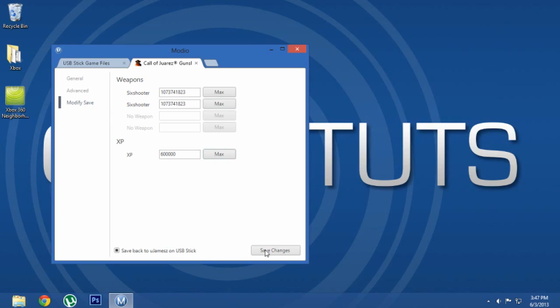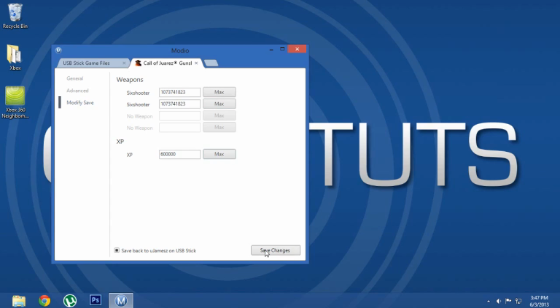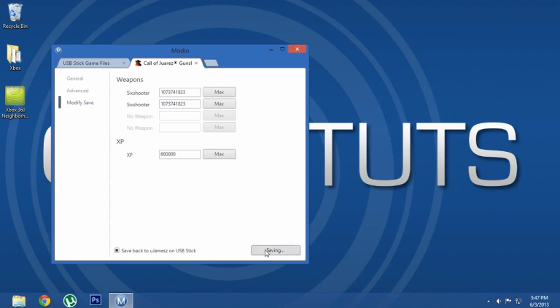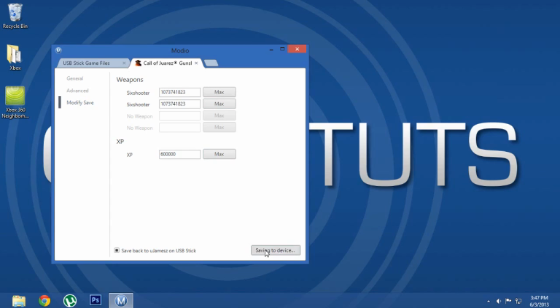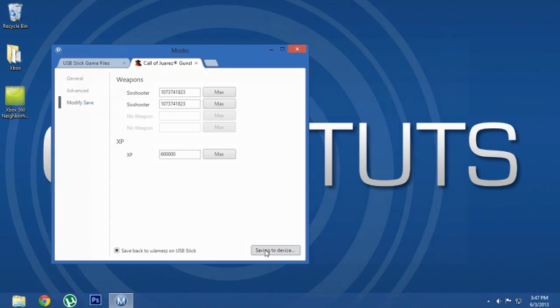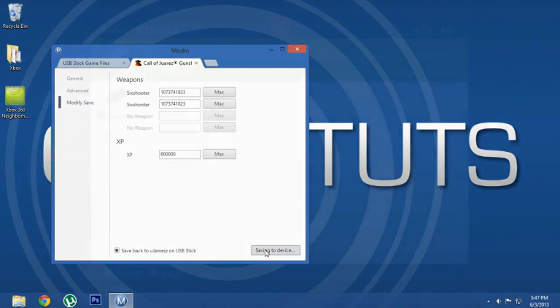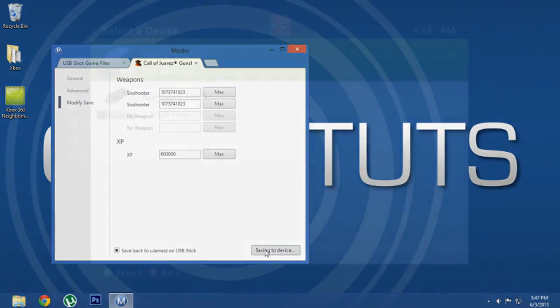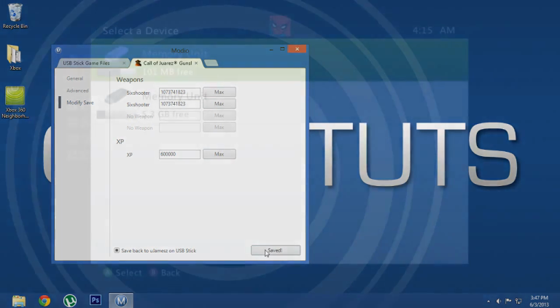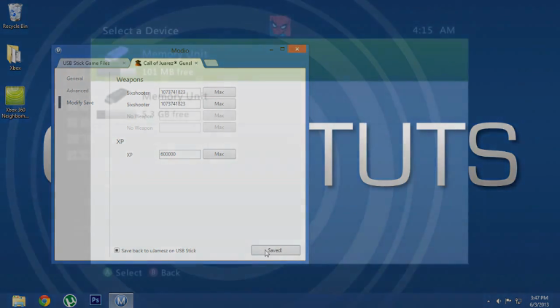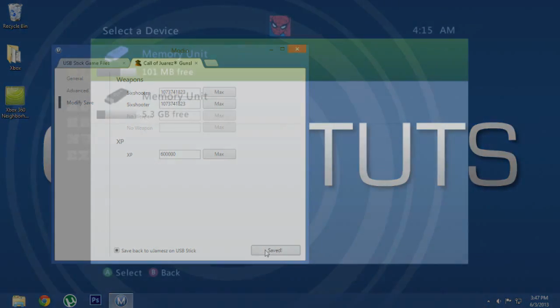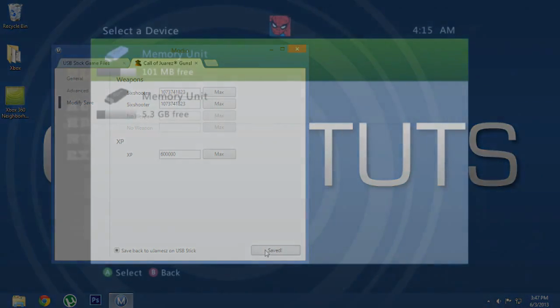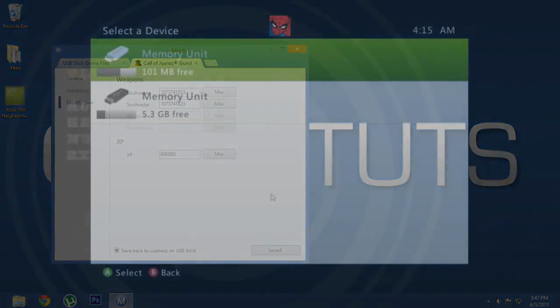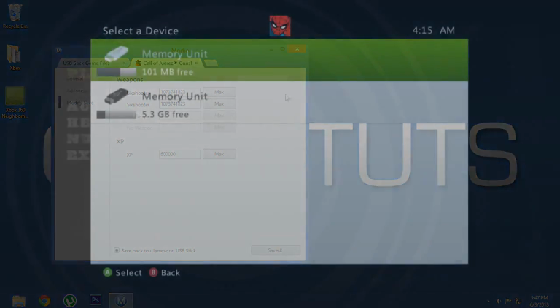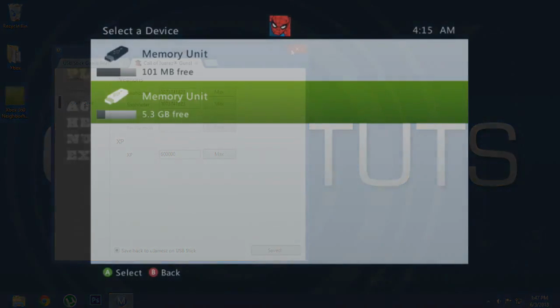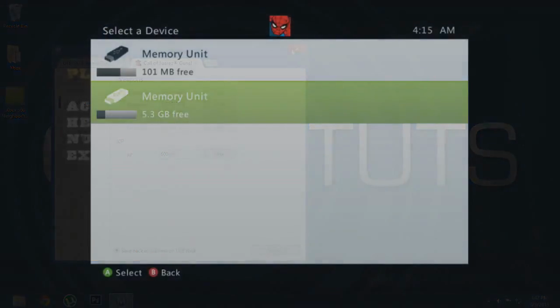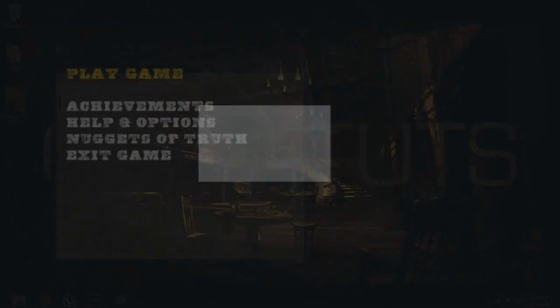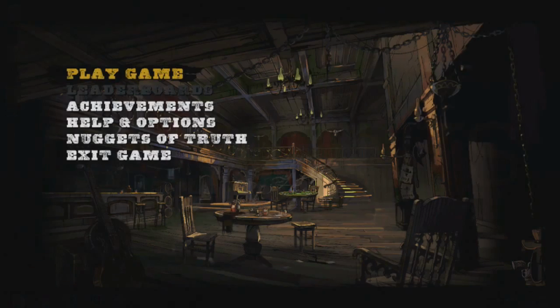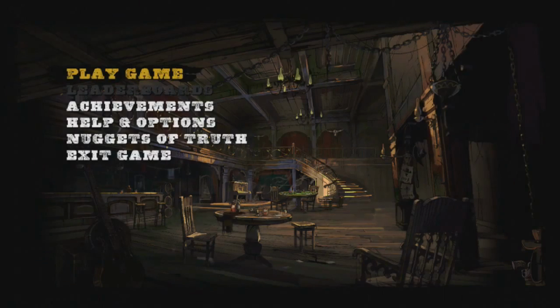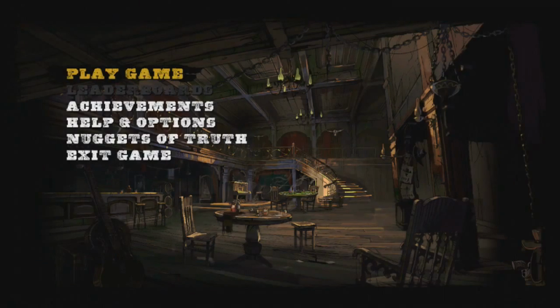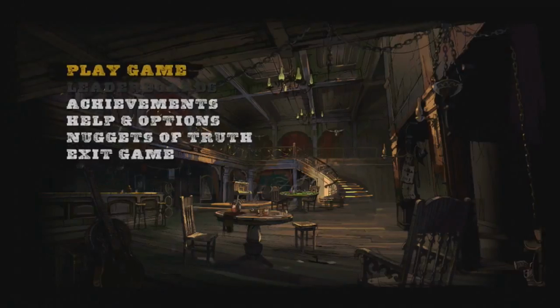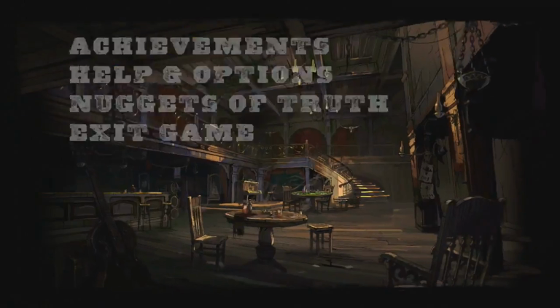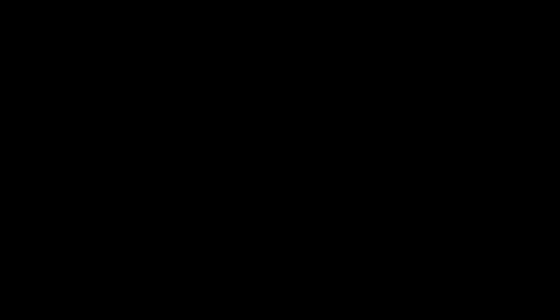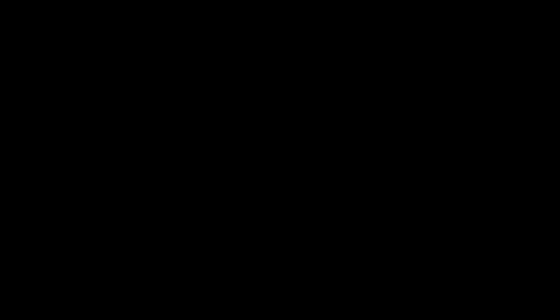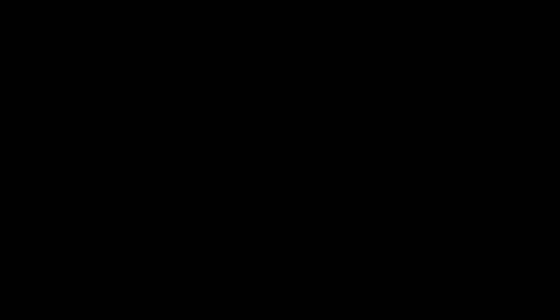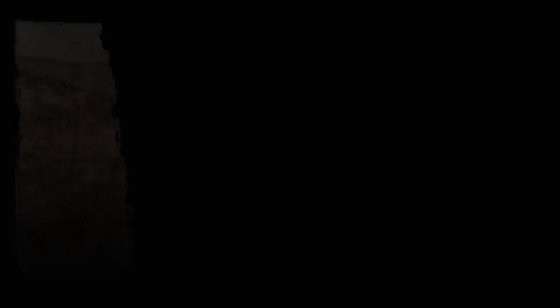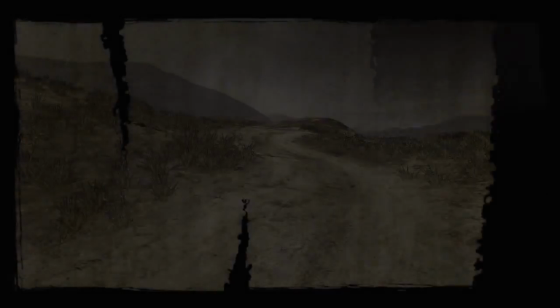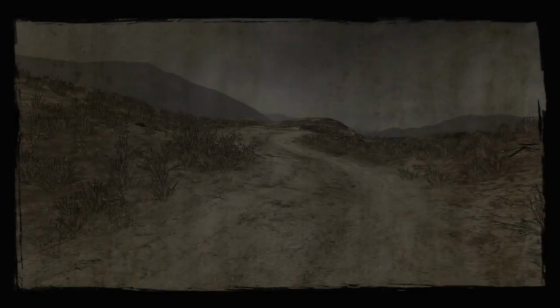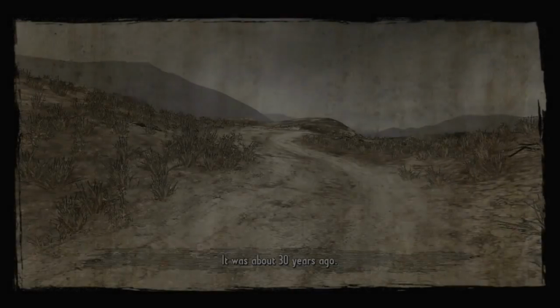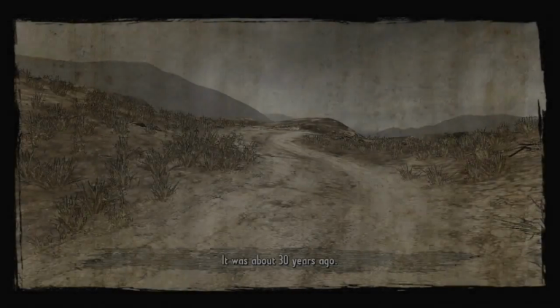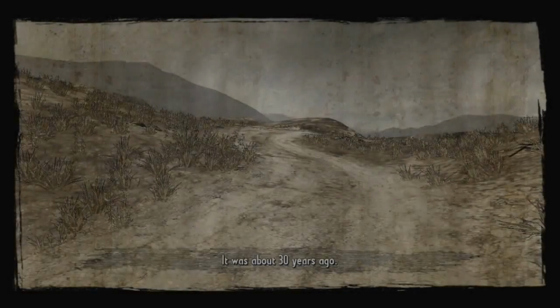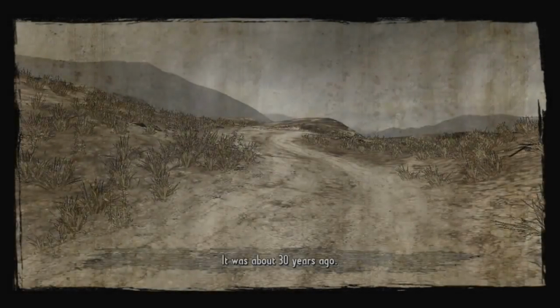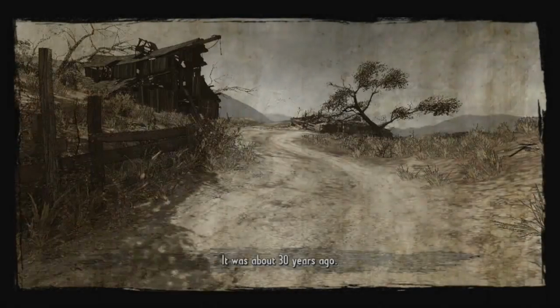Then you'll want to click save changes, close it, chuck your USB stick back into your Xbox, and then it's as simple as that. You'll have it in a matter of seconds.